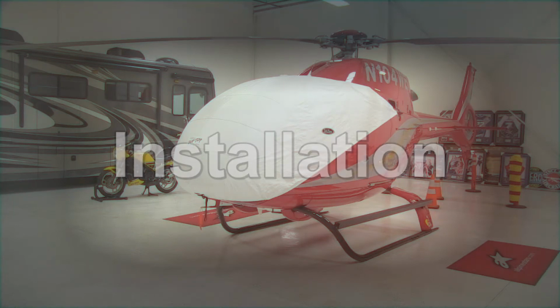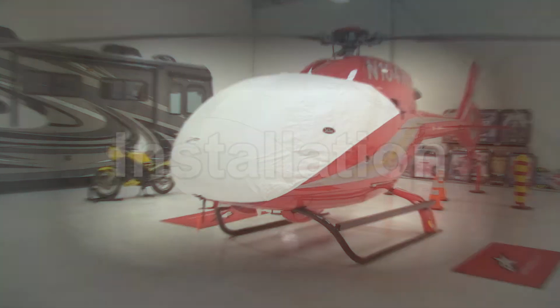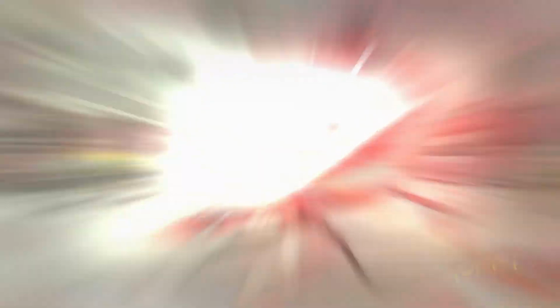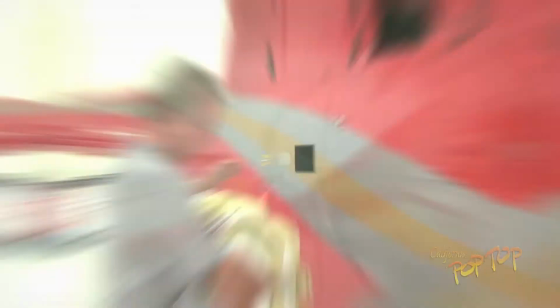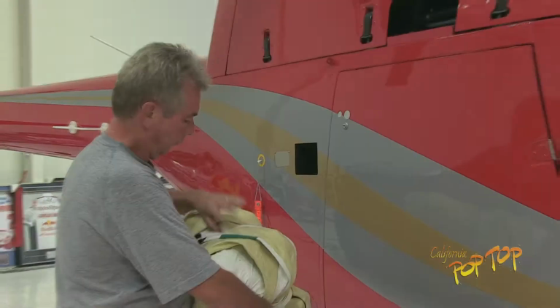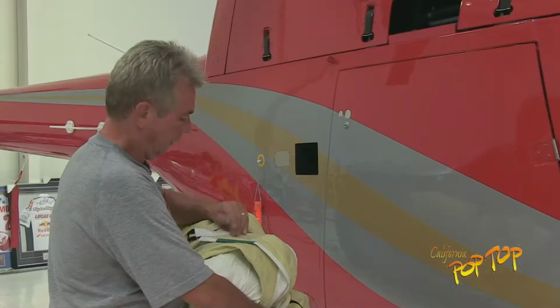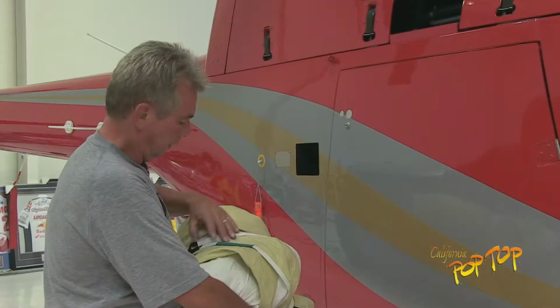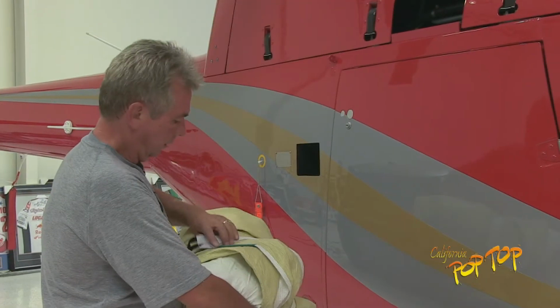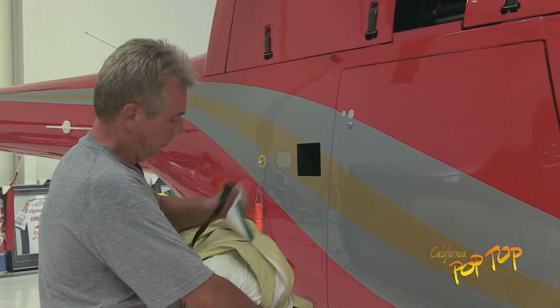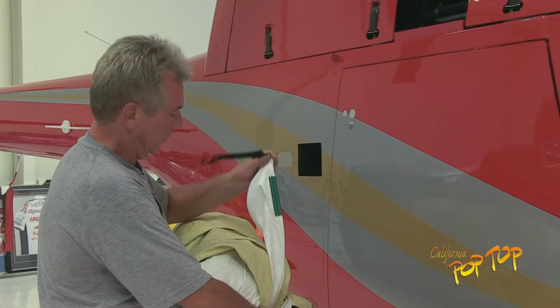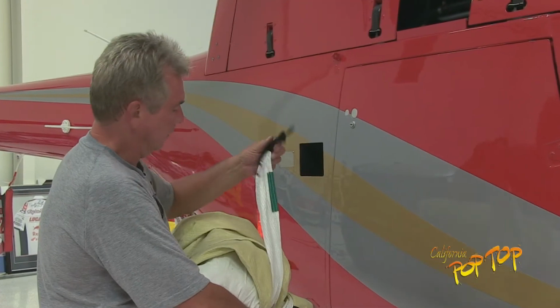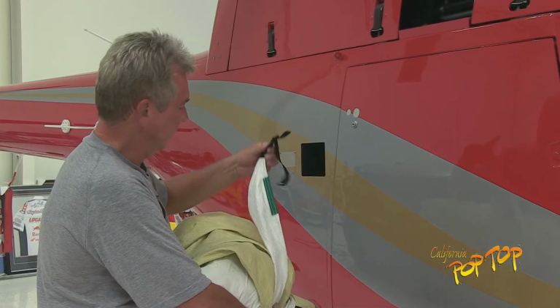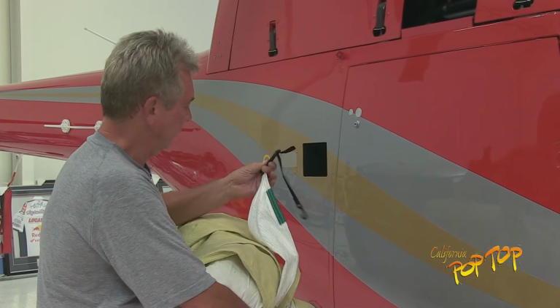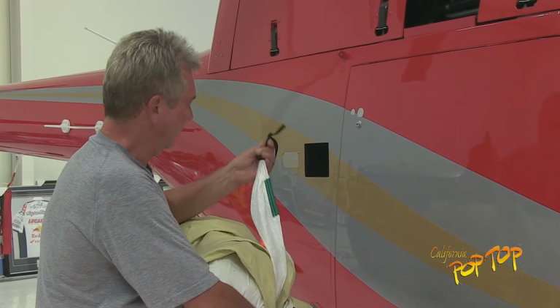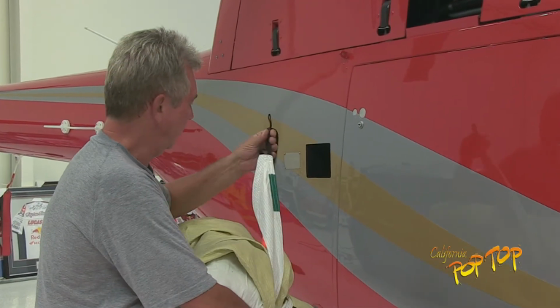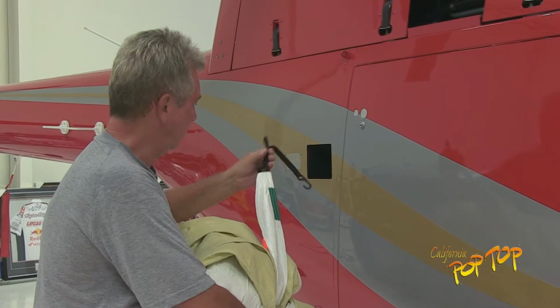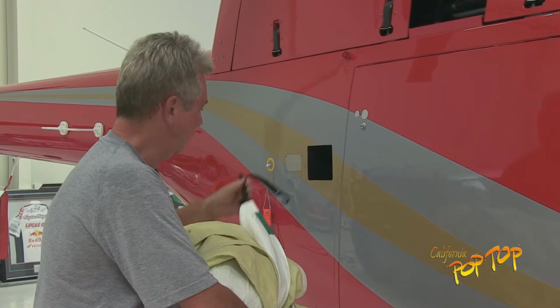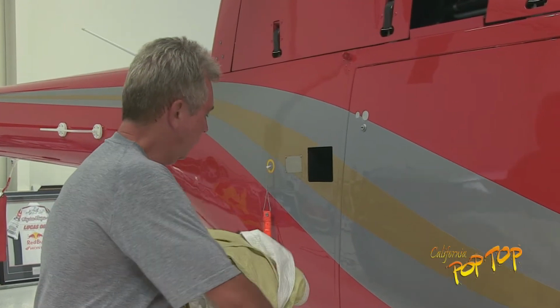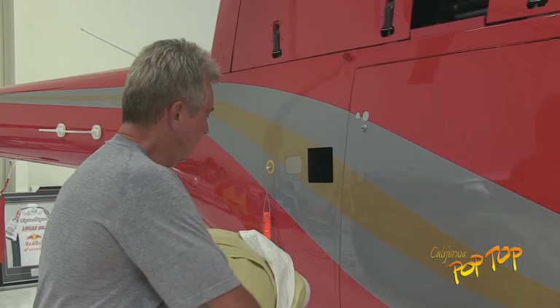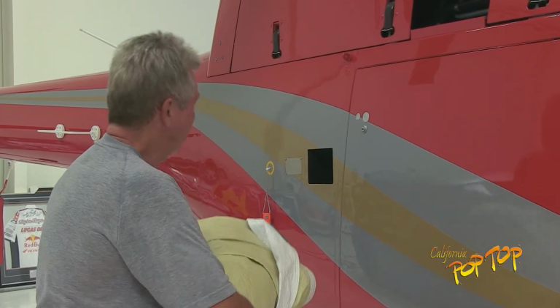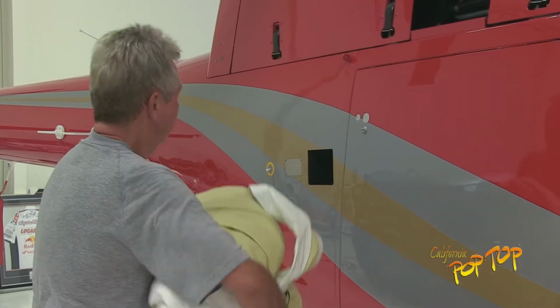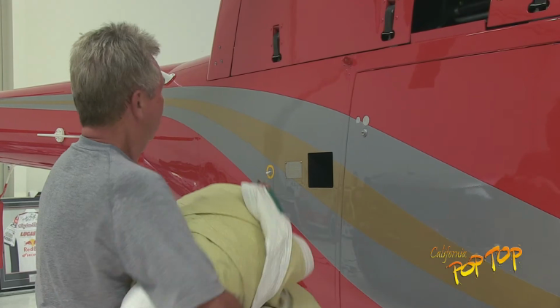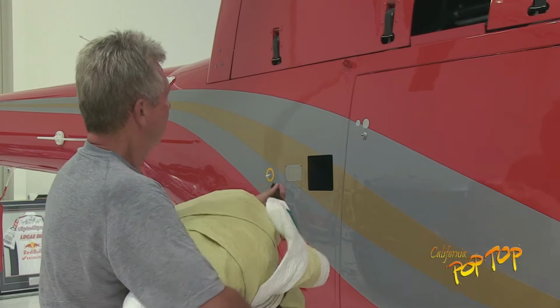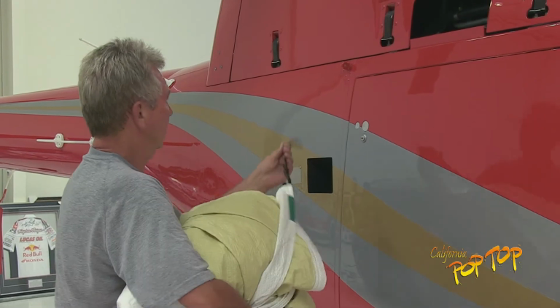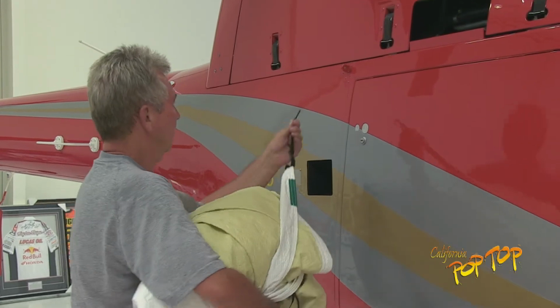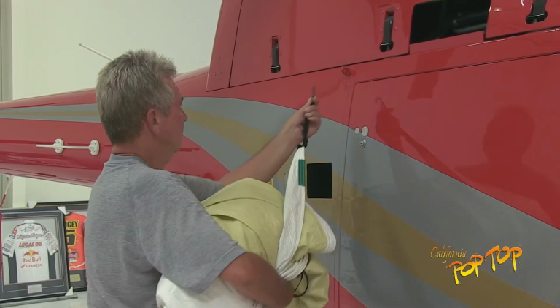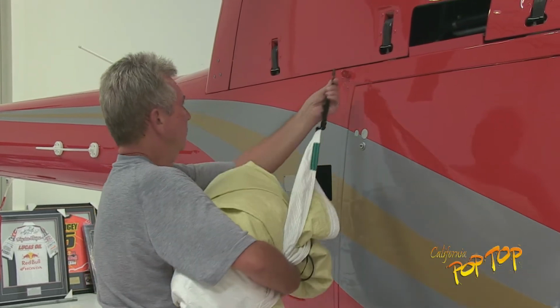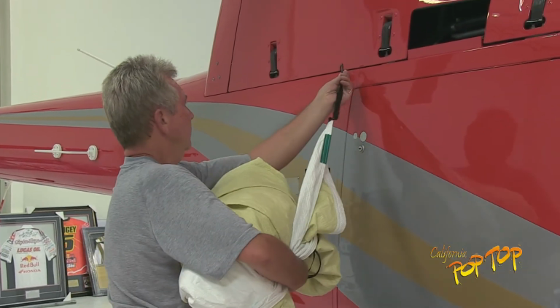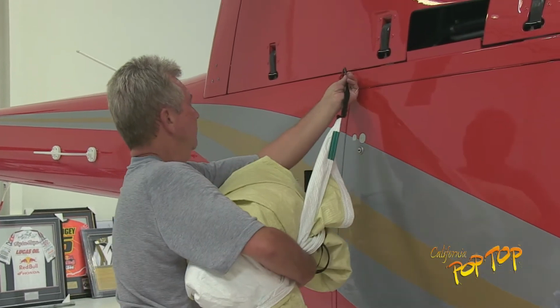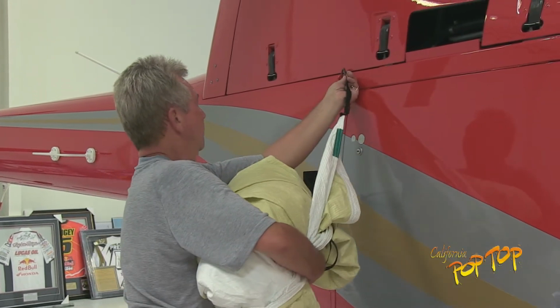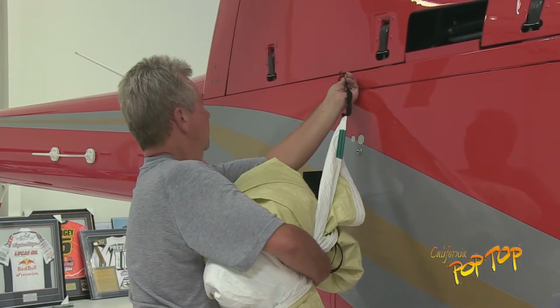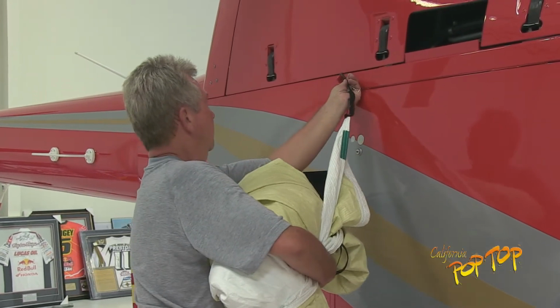Starting on the right side of the aircraft, find the hook by the green color patch and attach it to the hard point.